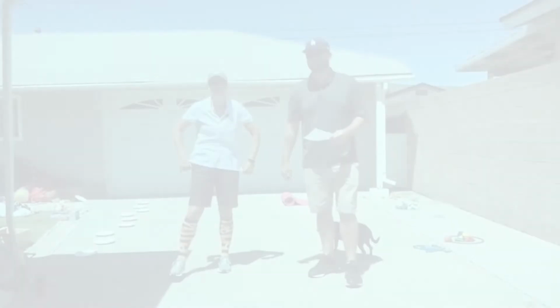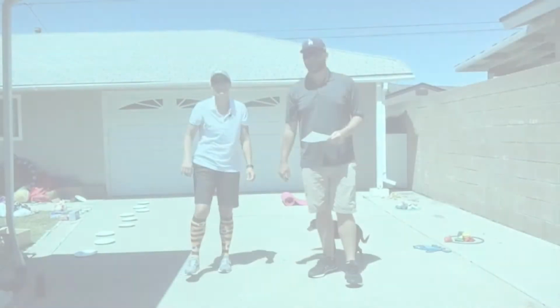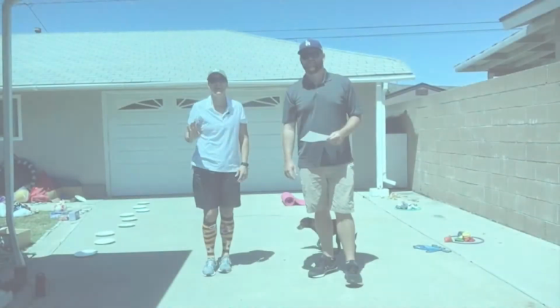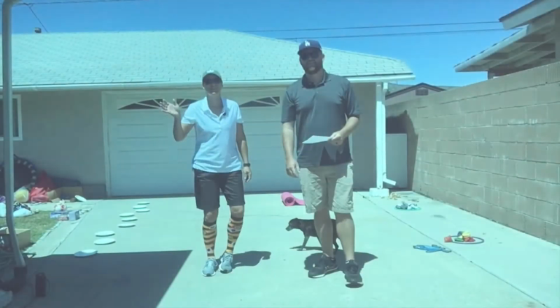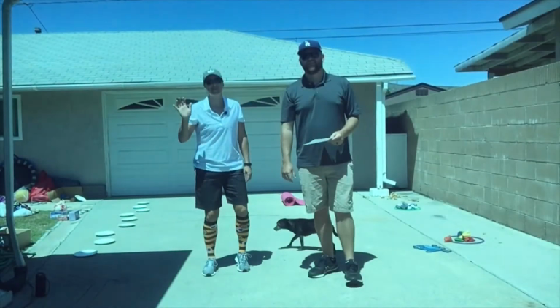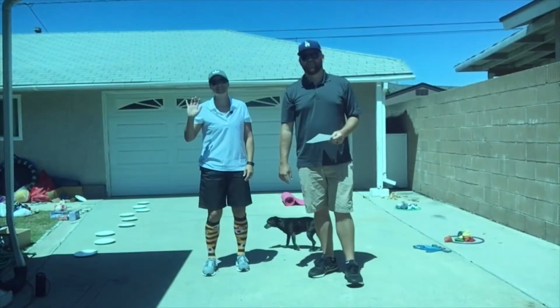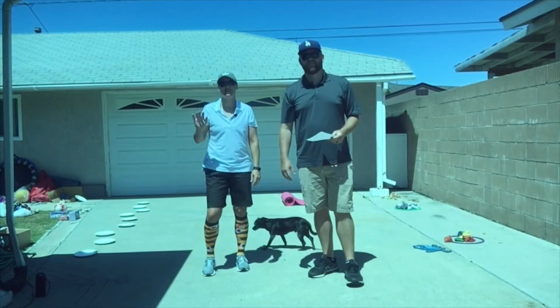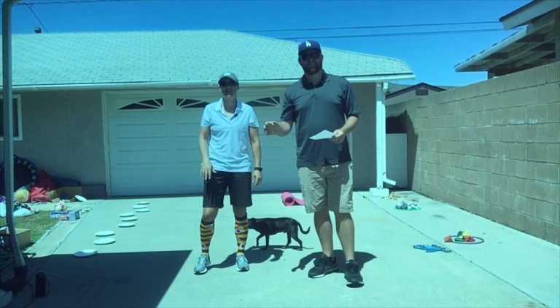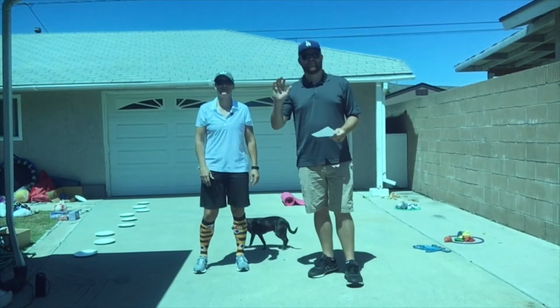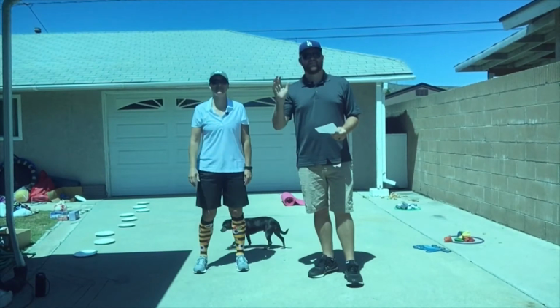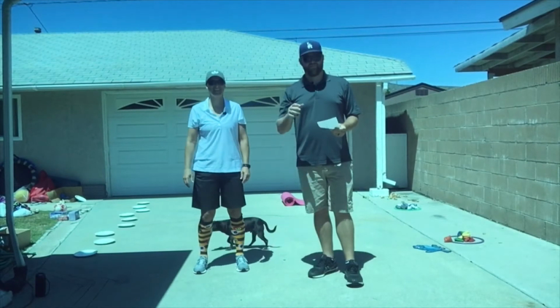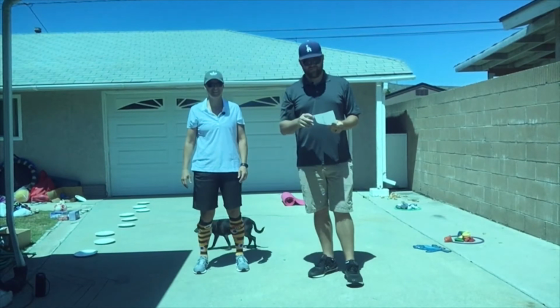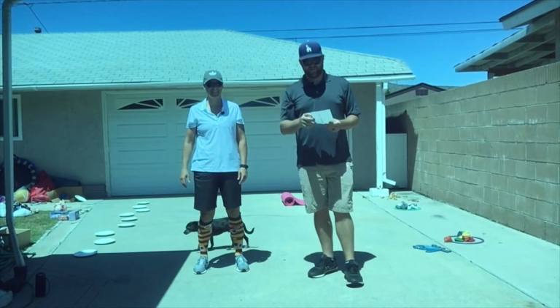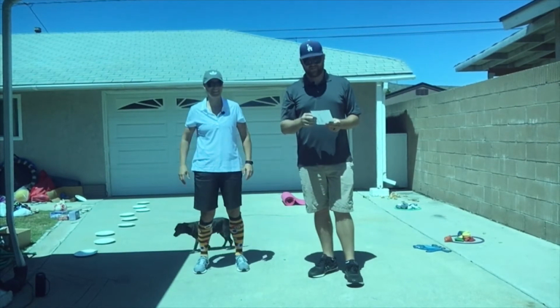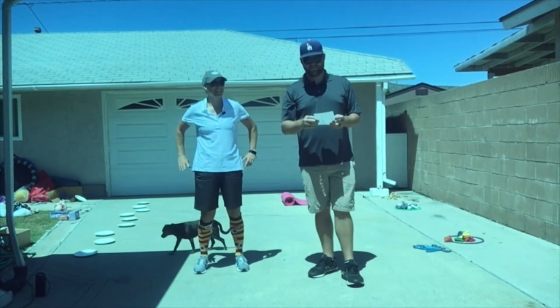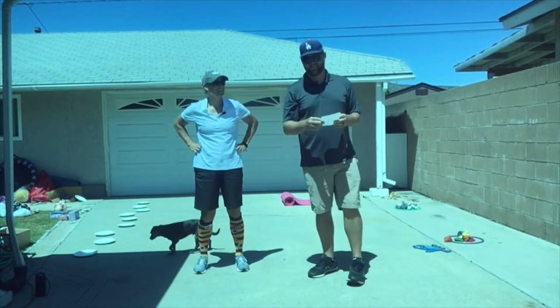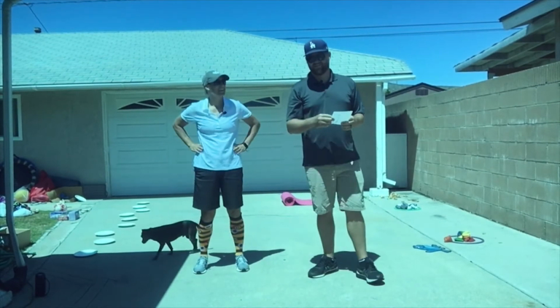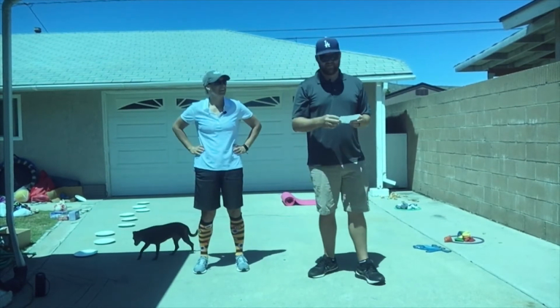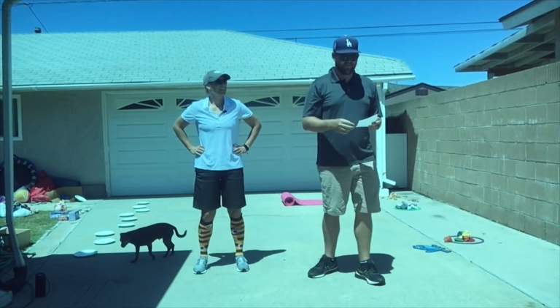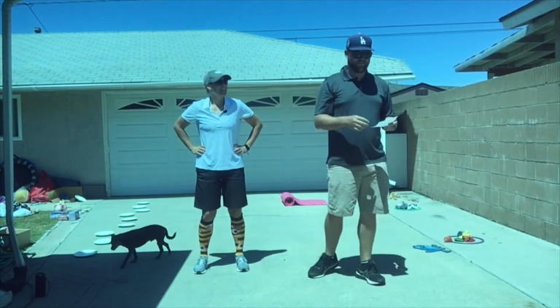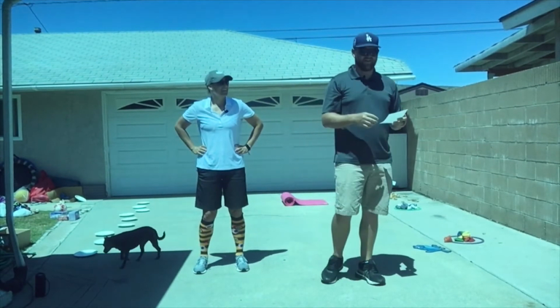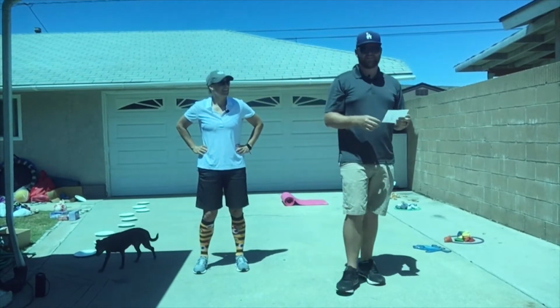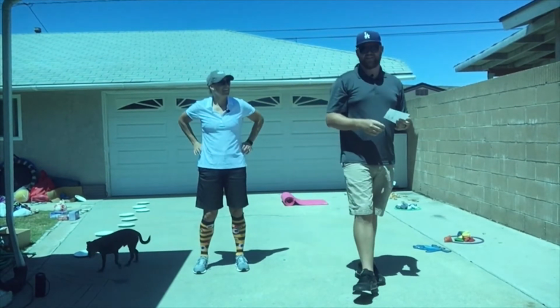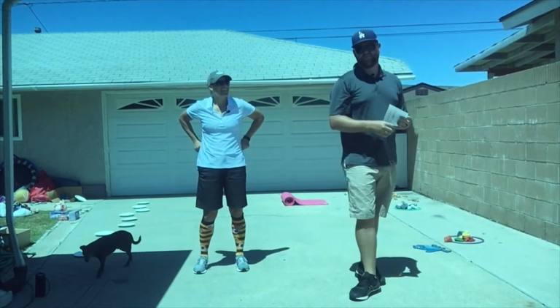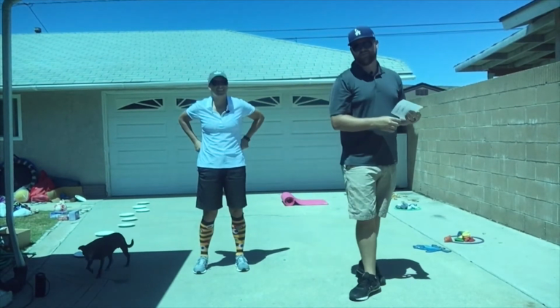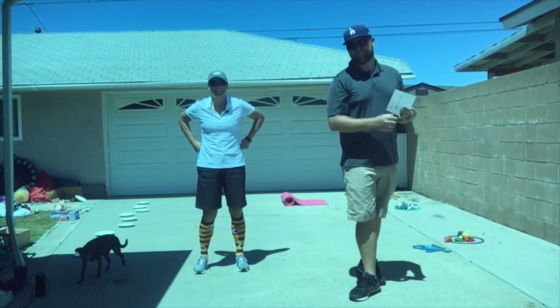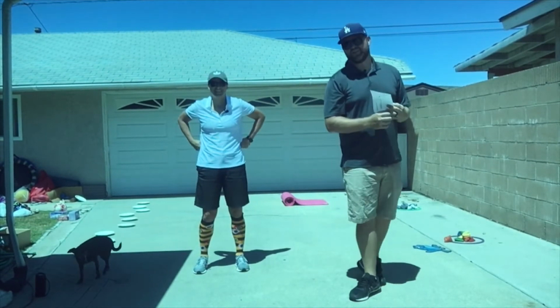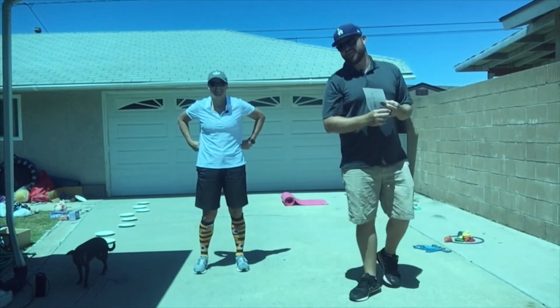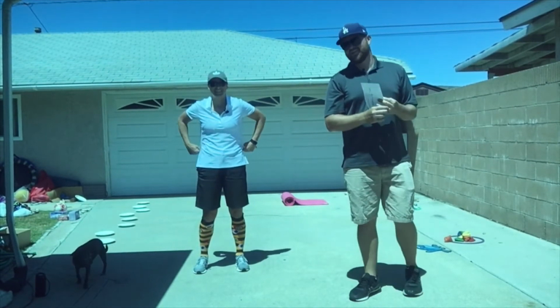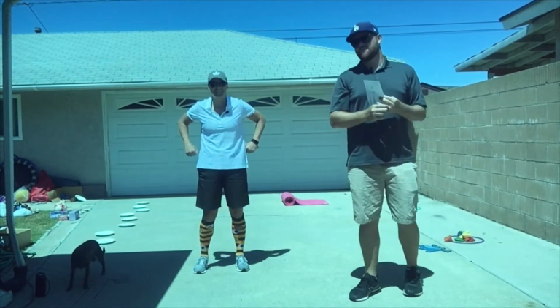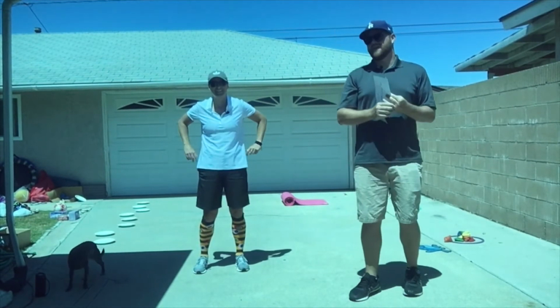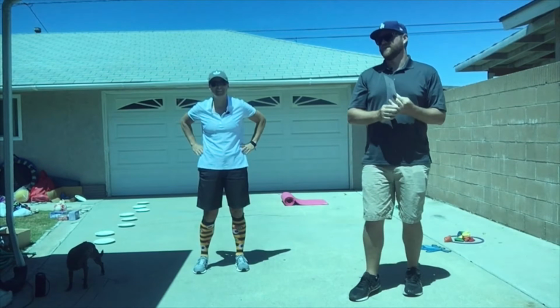Good morning superheroes. Good morning friends. All right you guys, today we're gonna play Bingo.